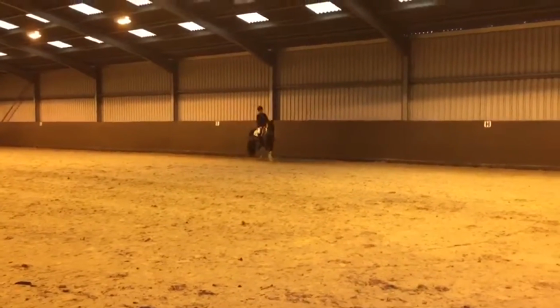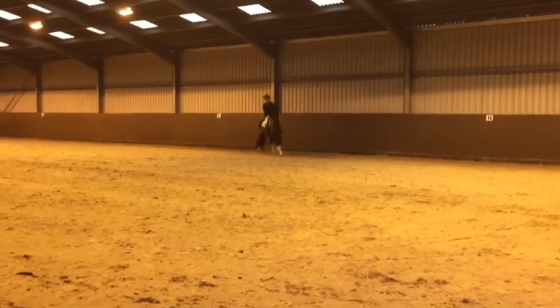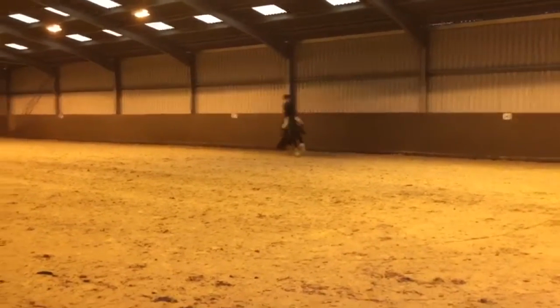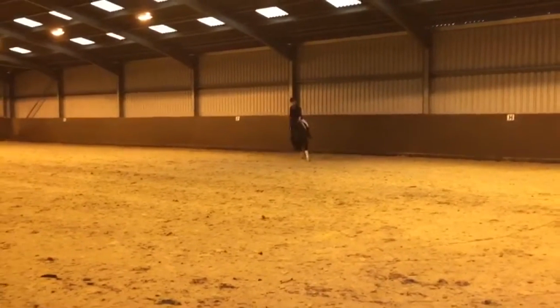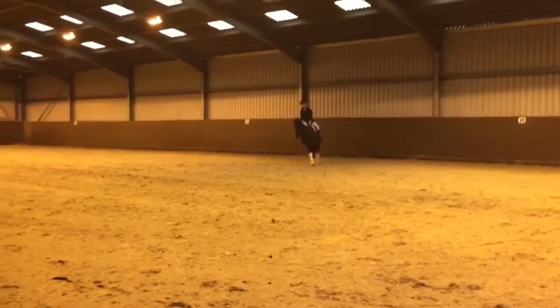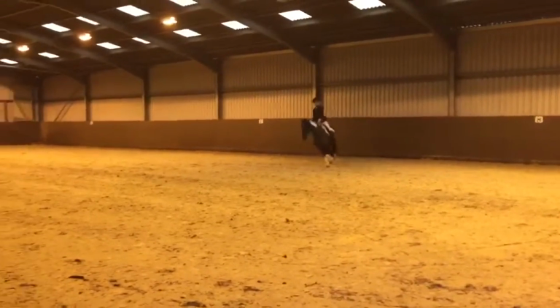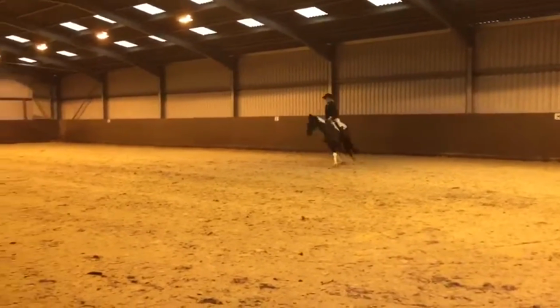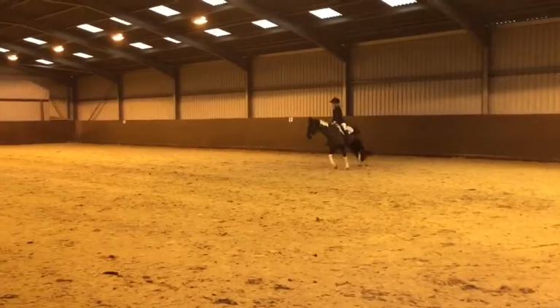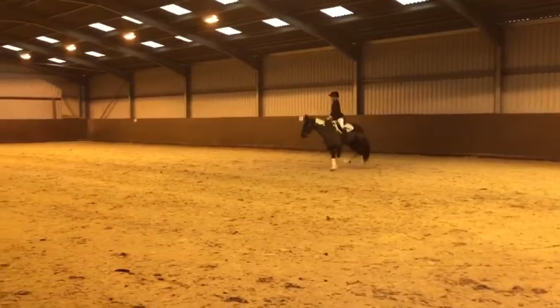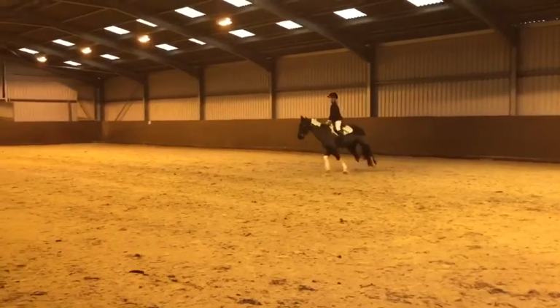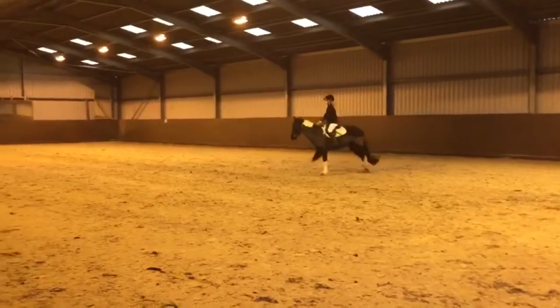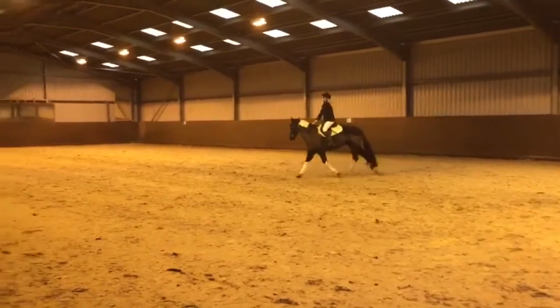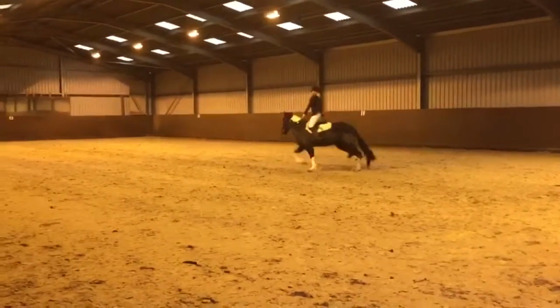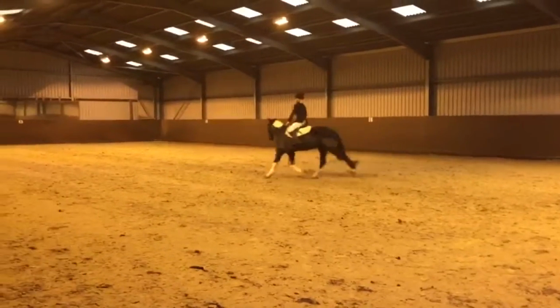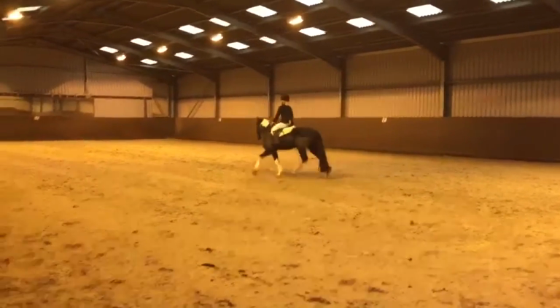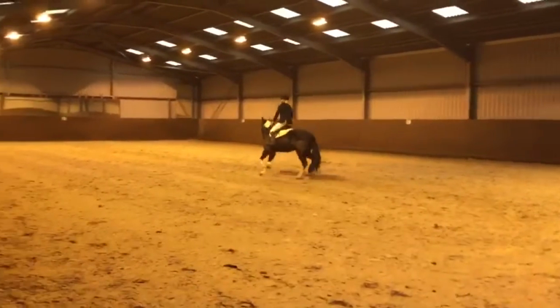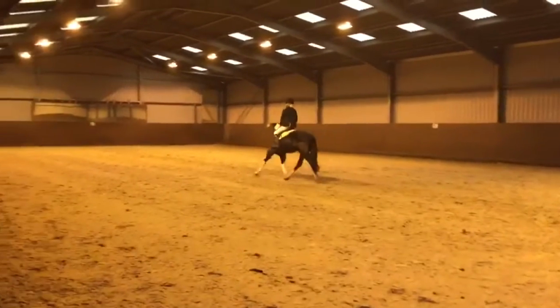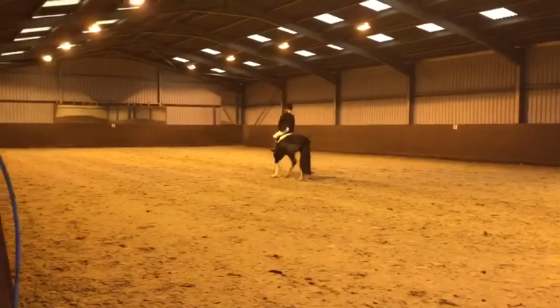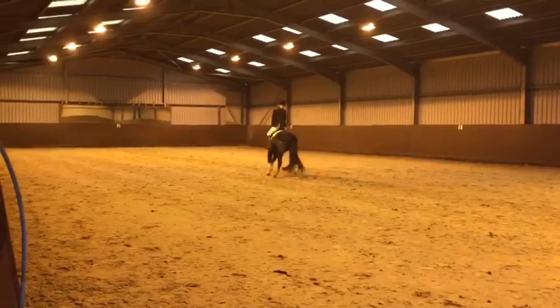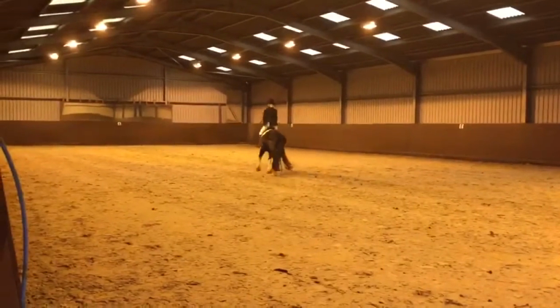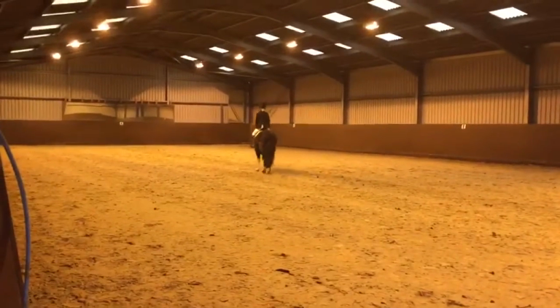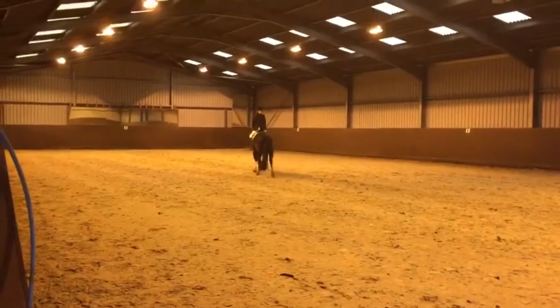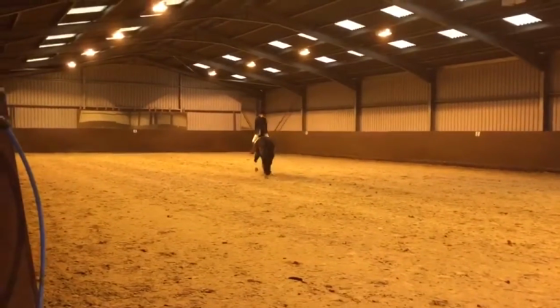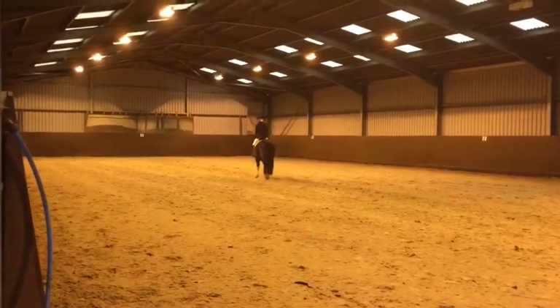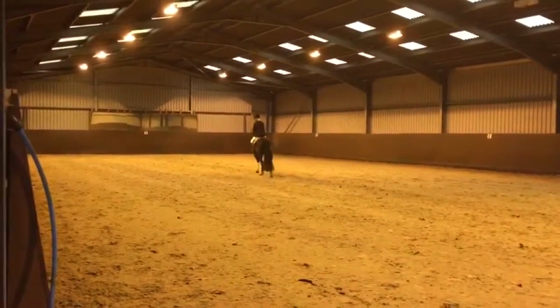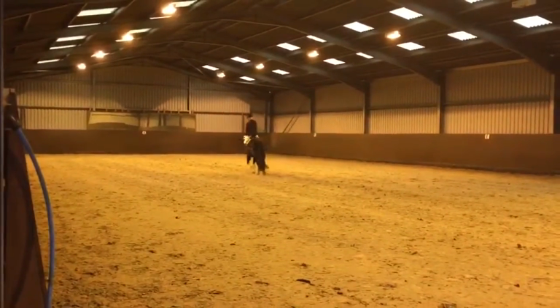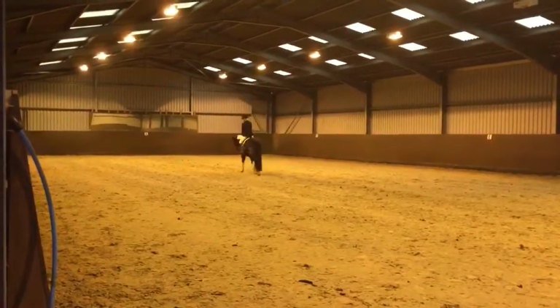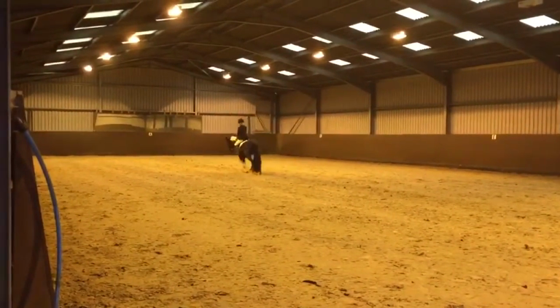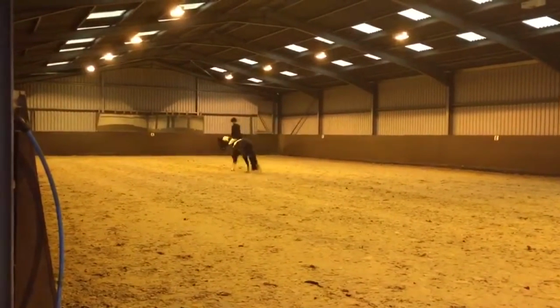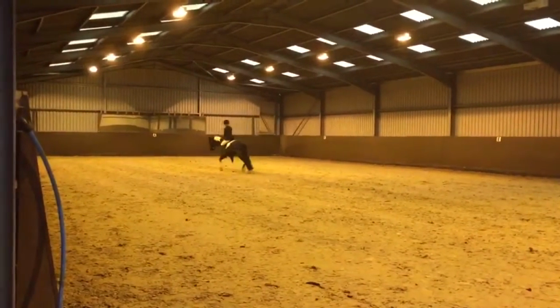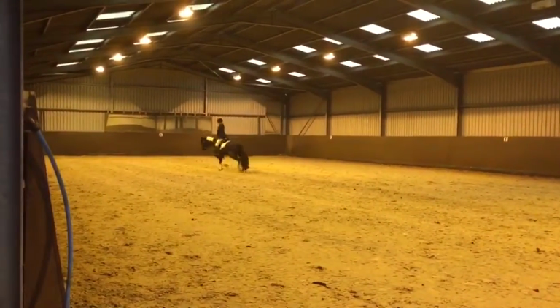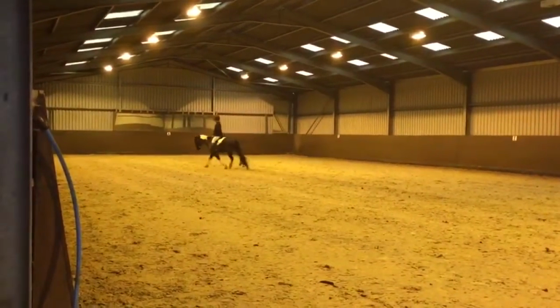Between B and F, transition to walk, one horse length, and proceed with working trot.